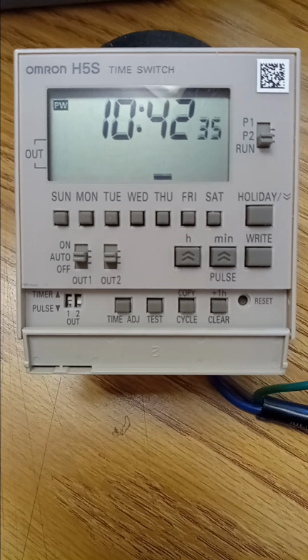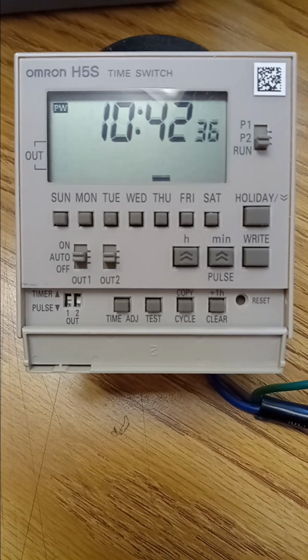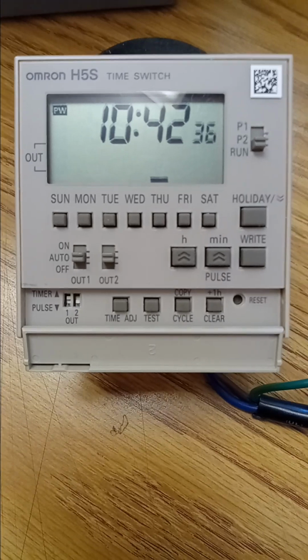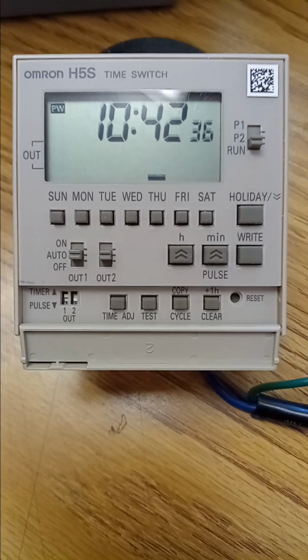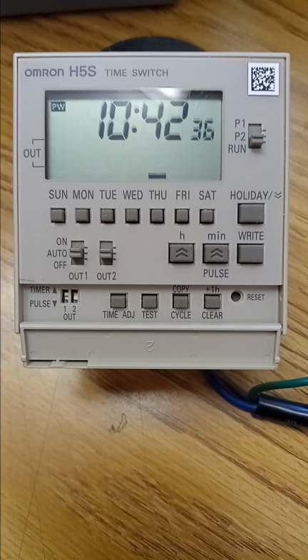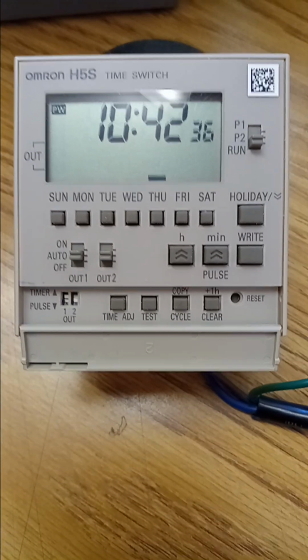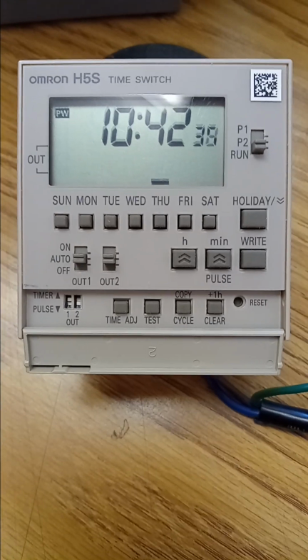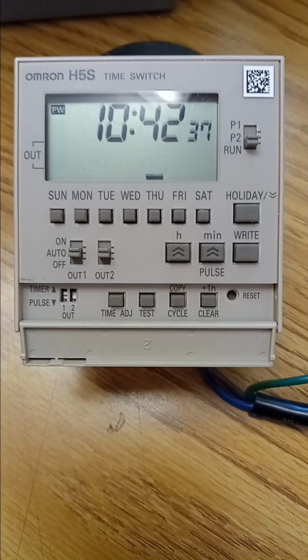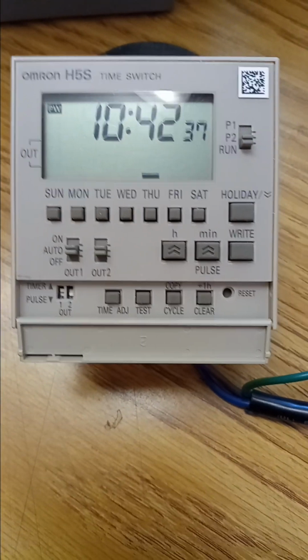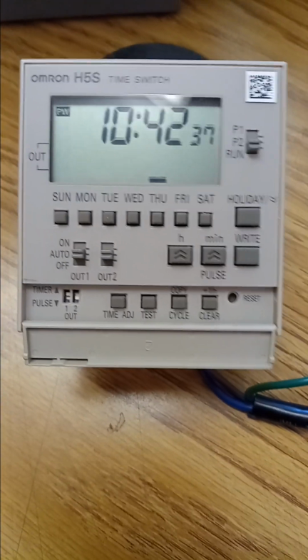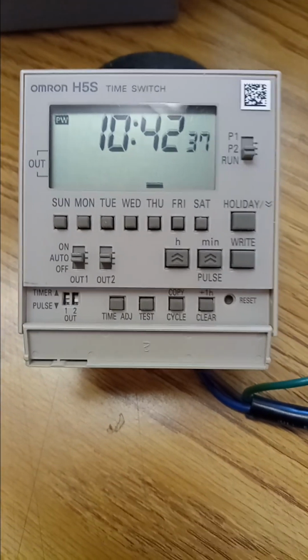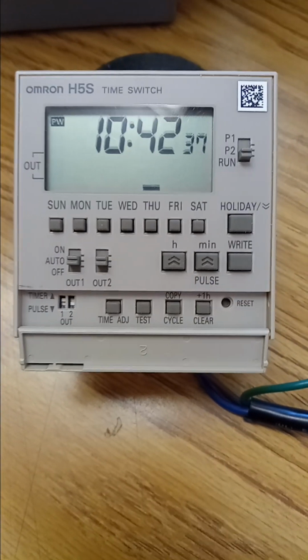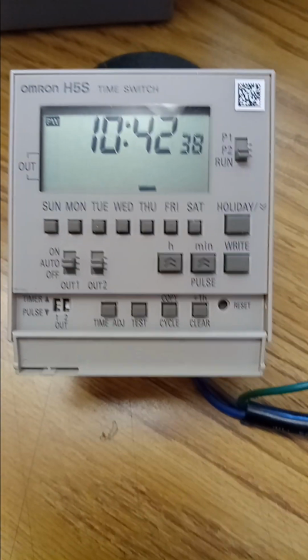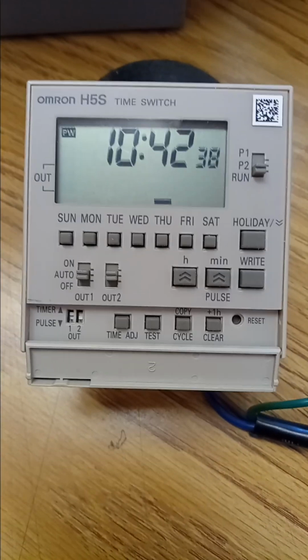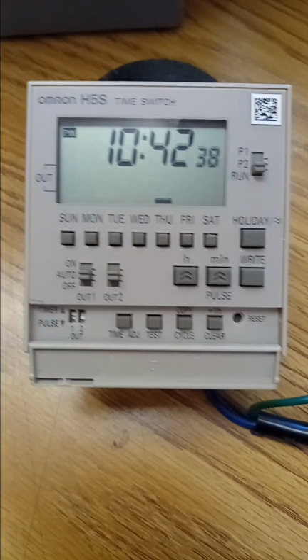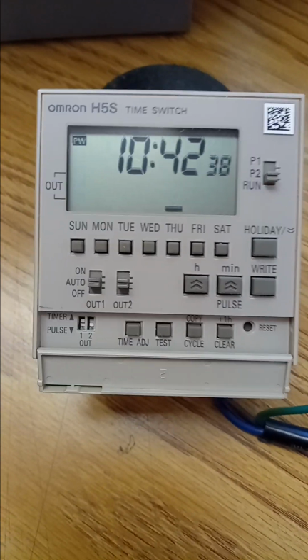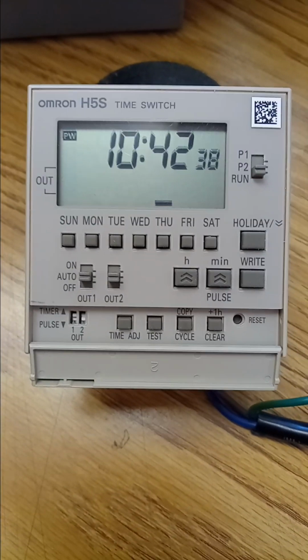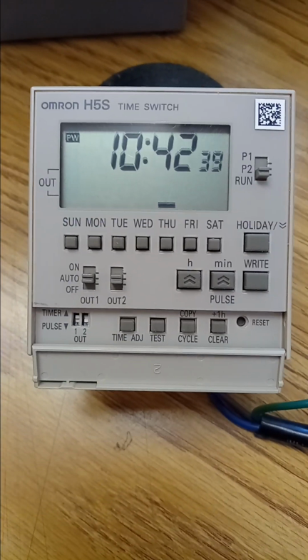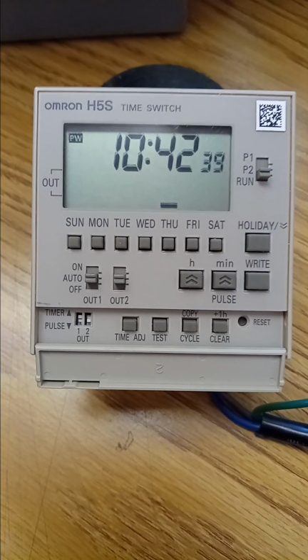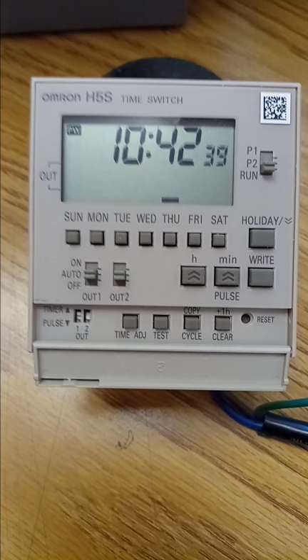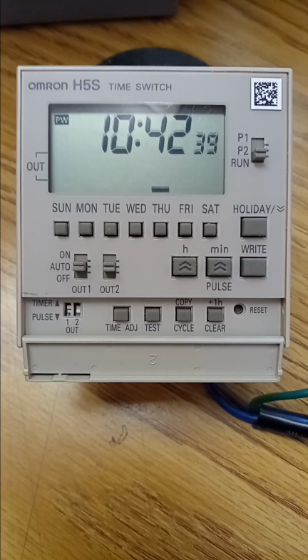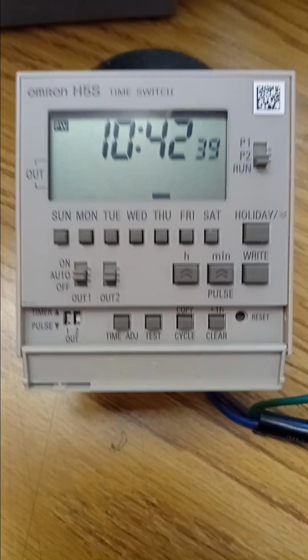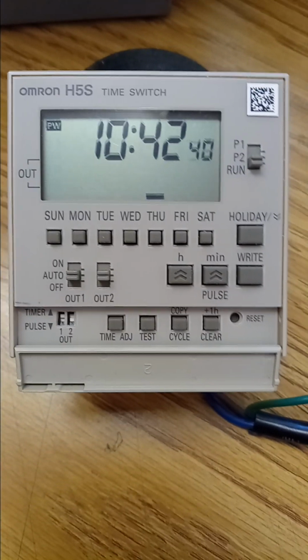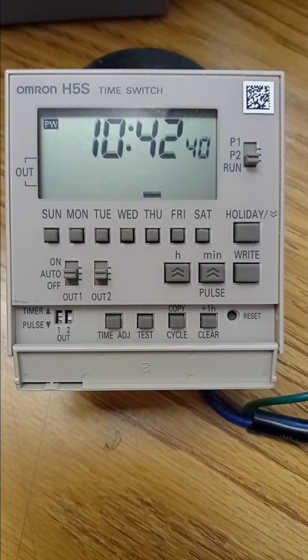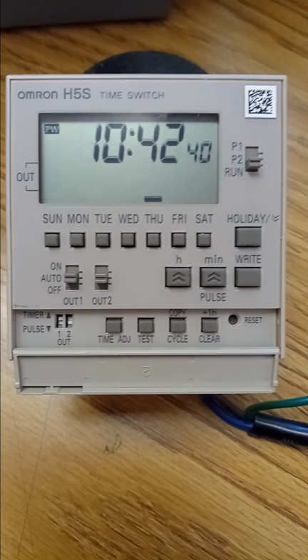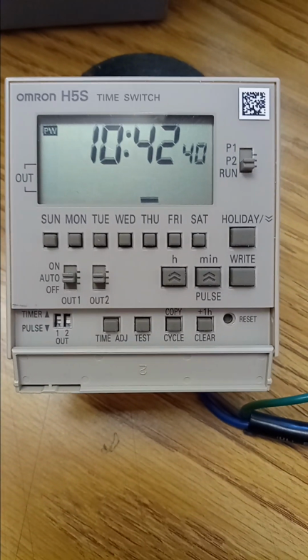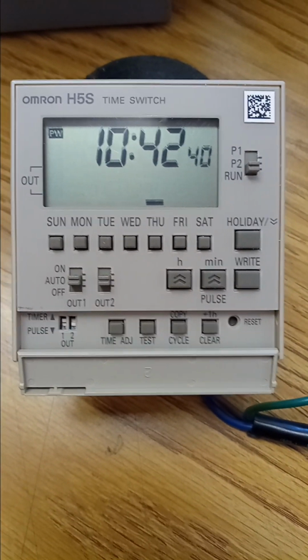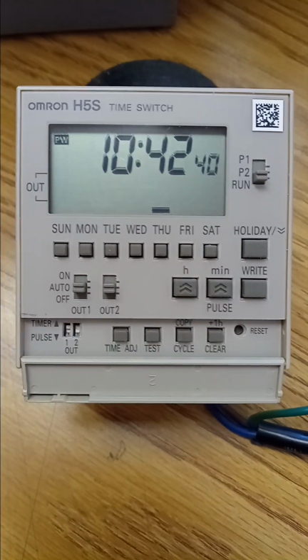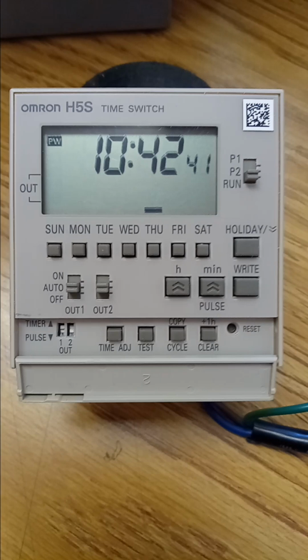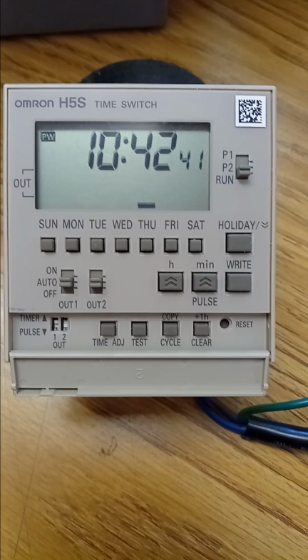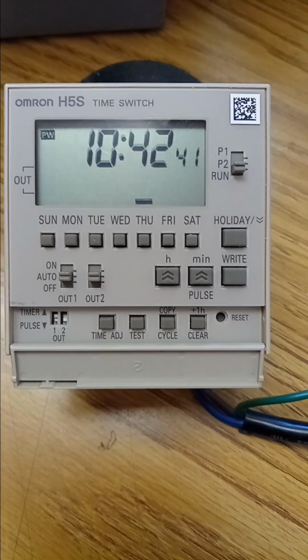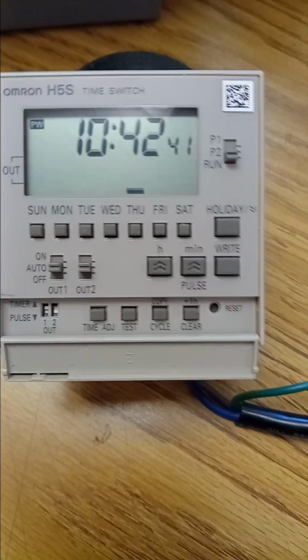This video is the demonstration for the basic weekly operation for Omron H5S timer.